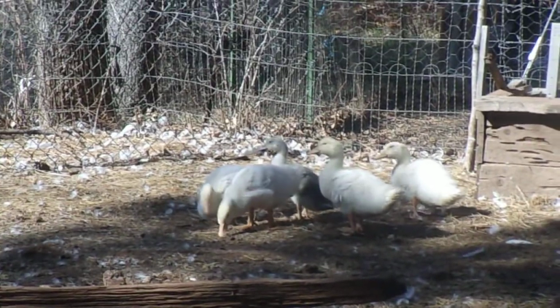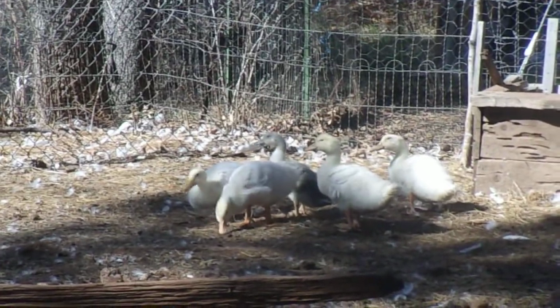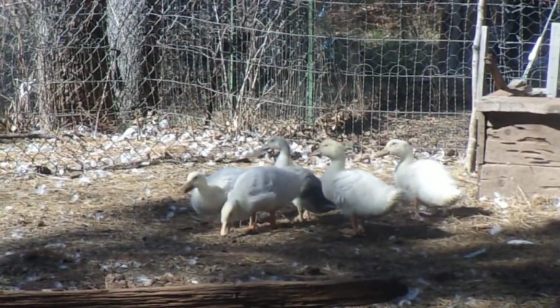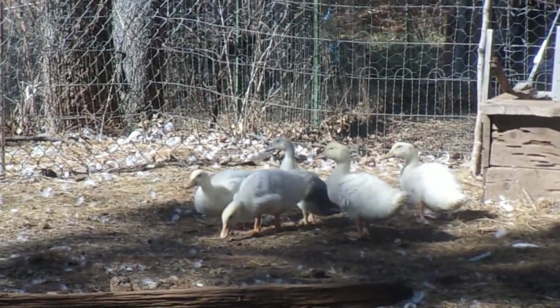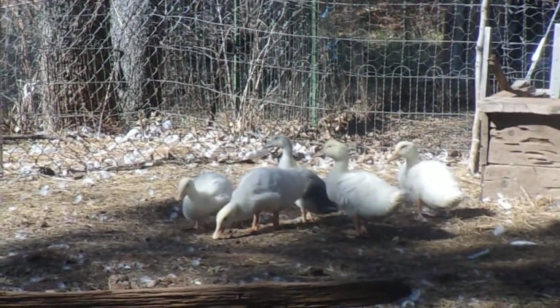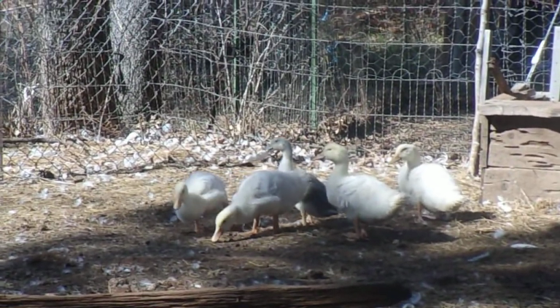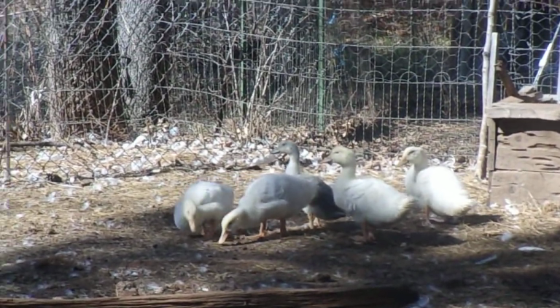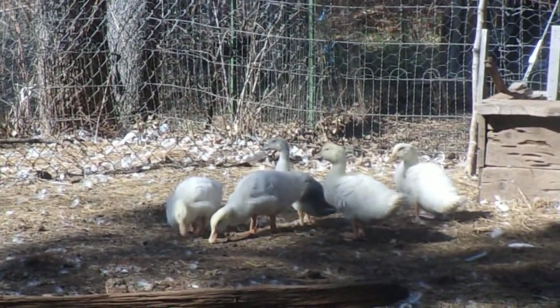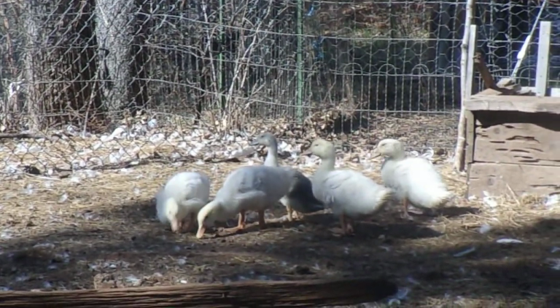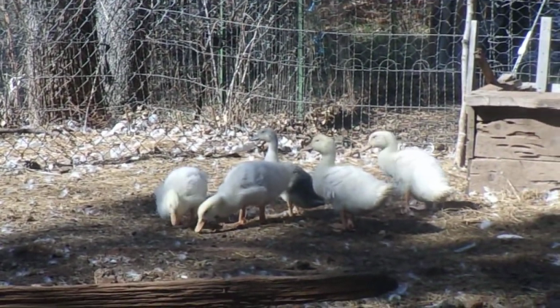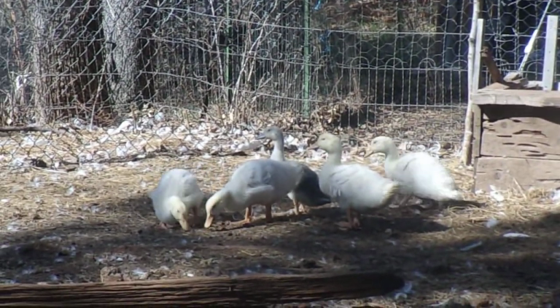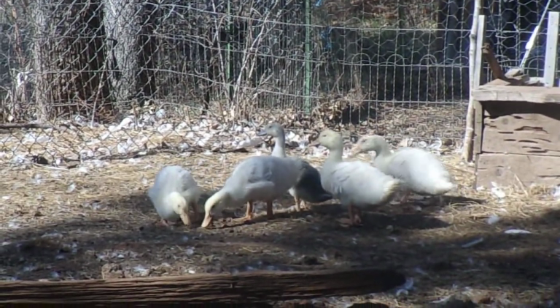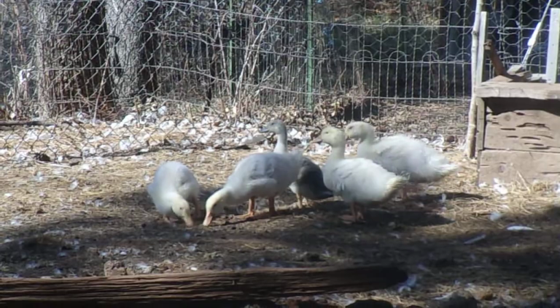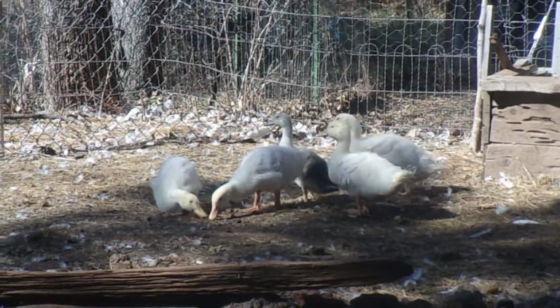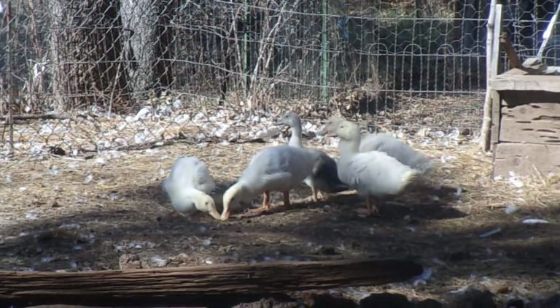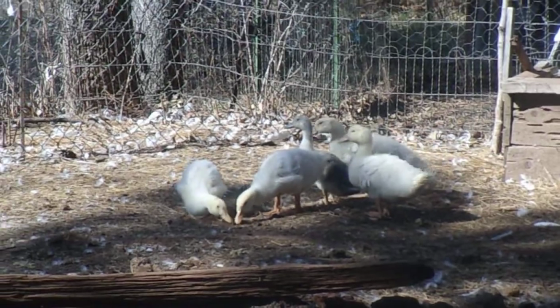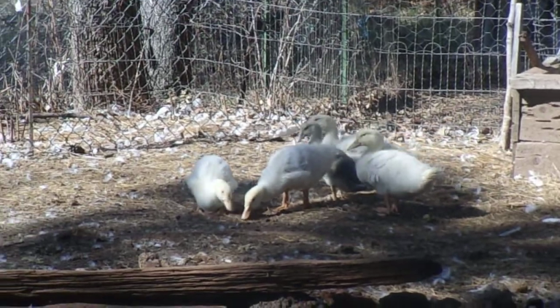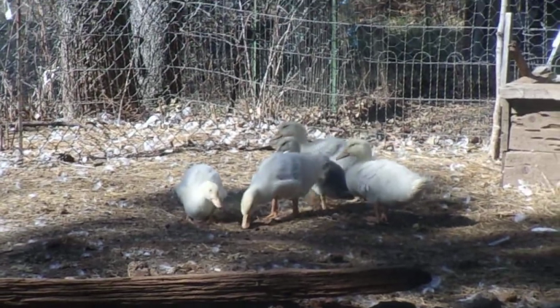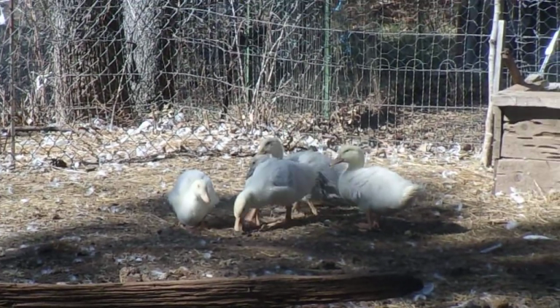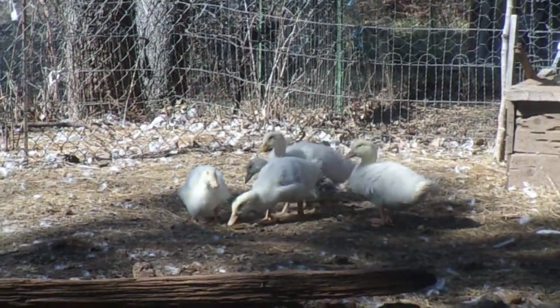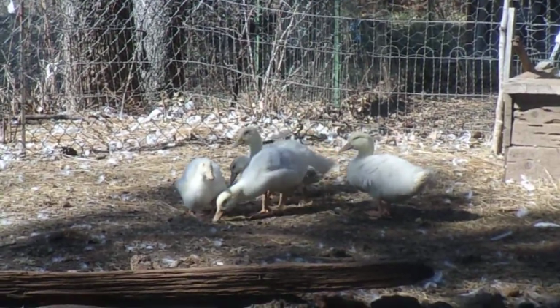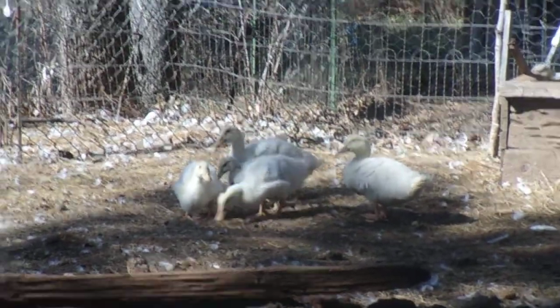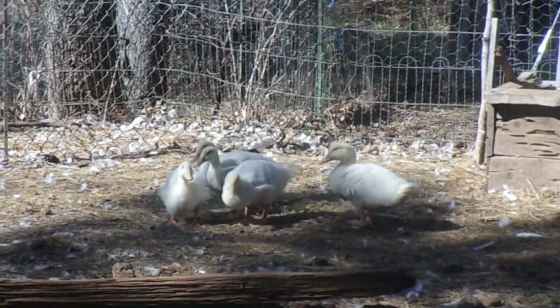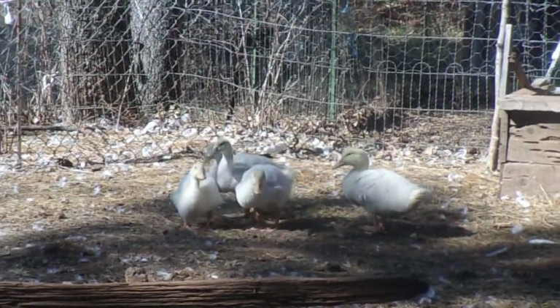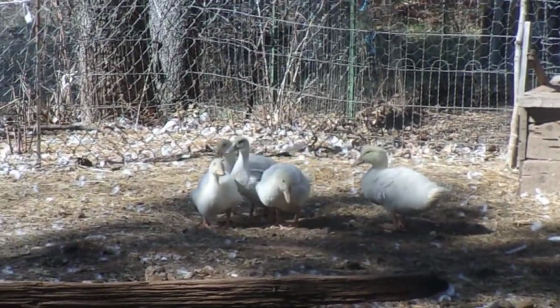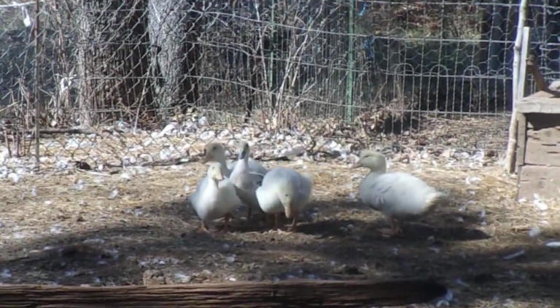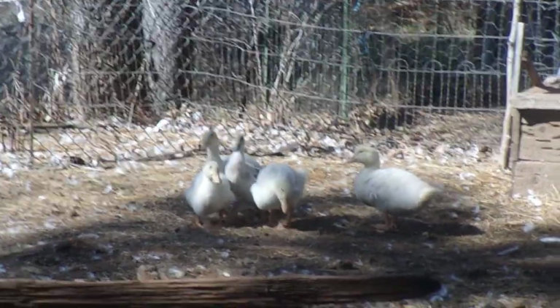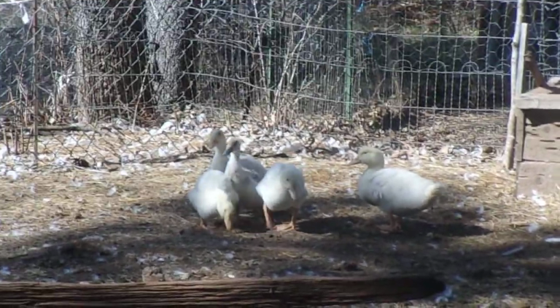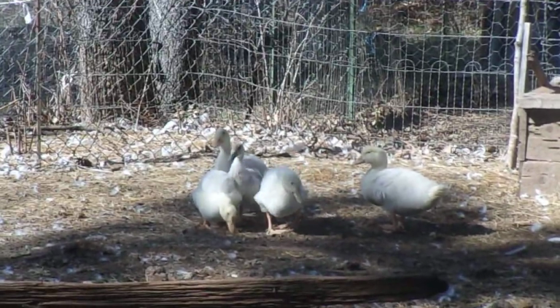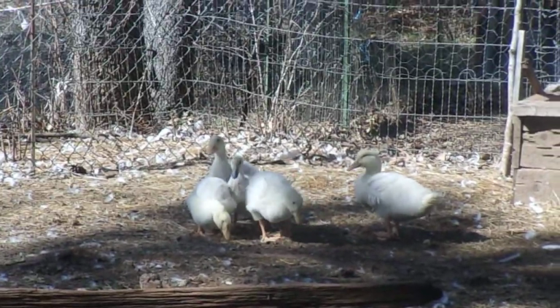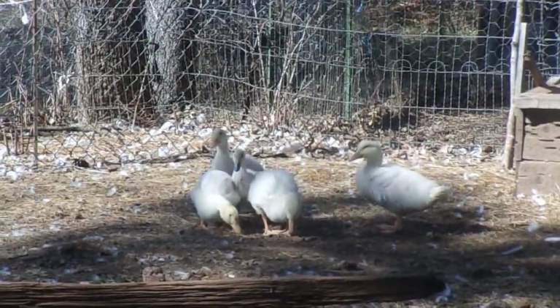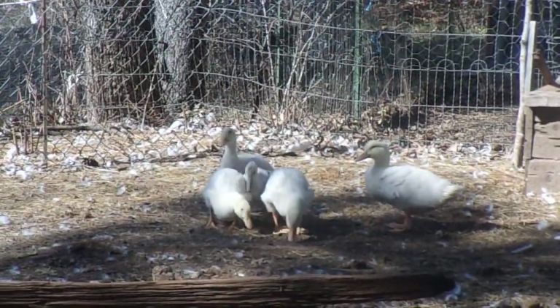Baby ducks grow up really fast. They're probably approaching four weeks now.